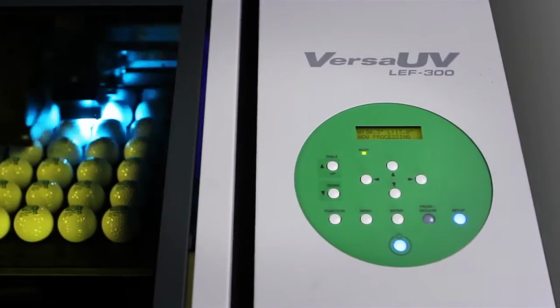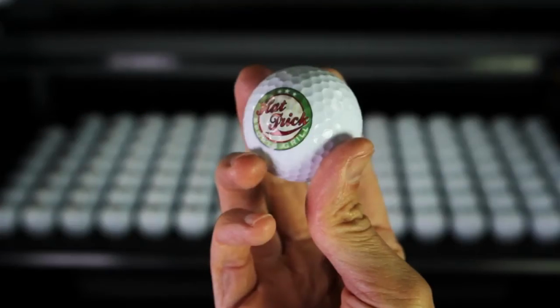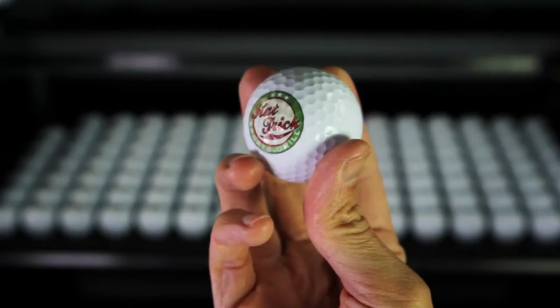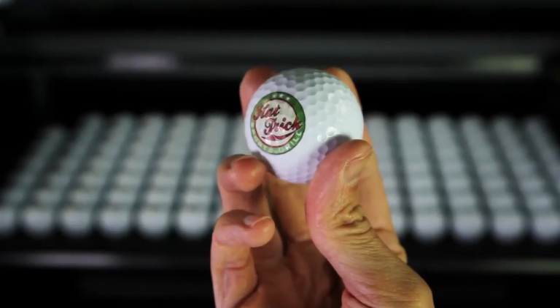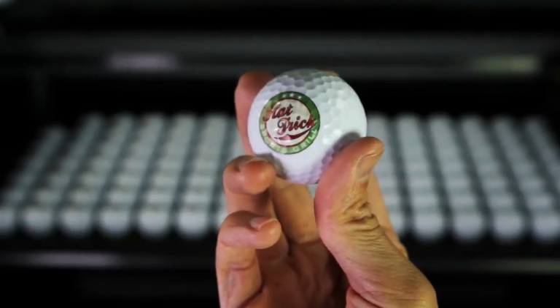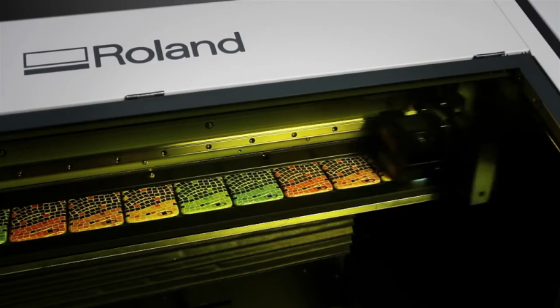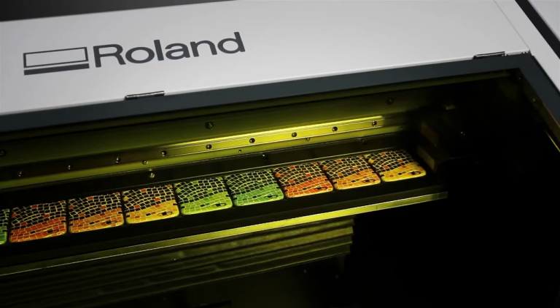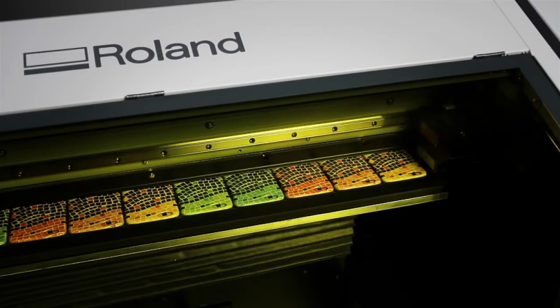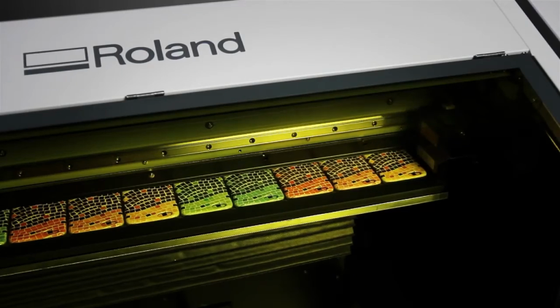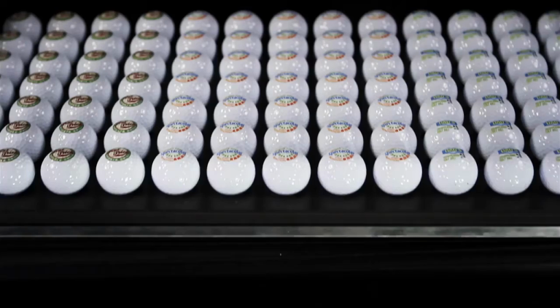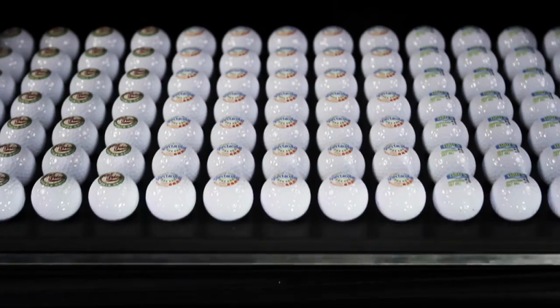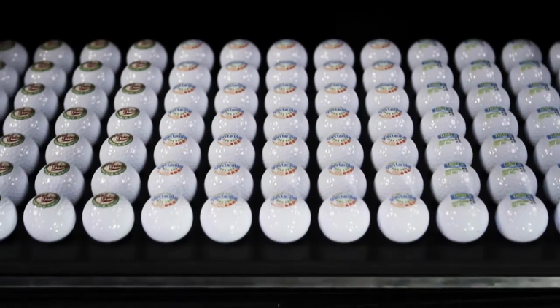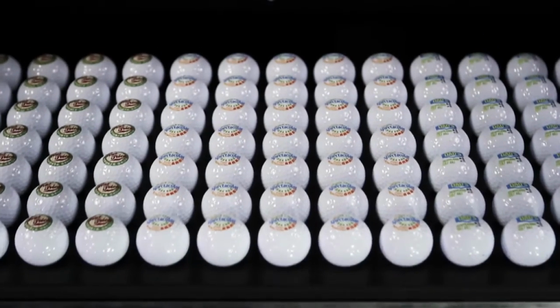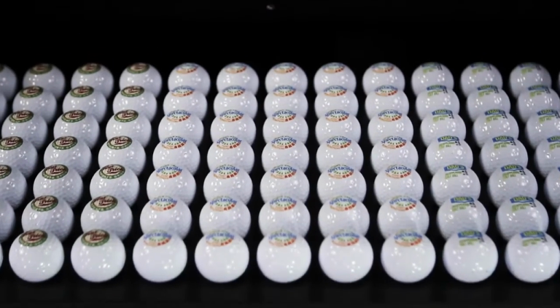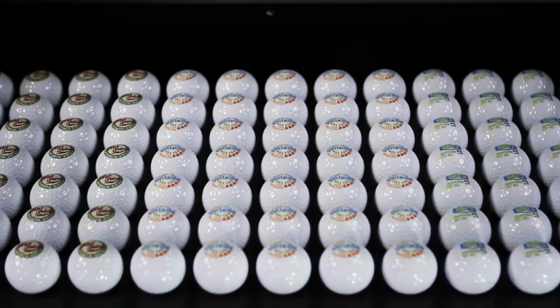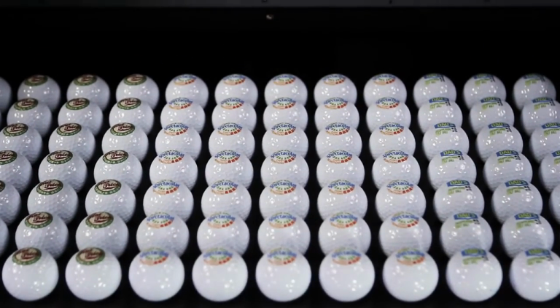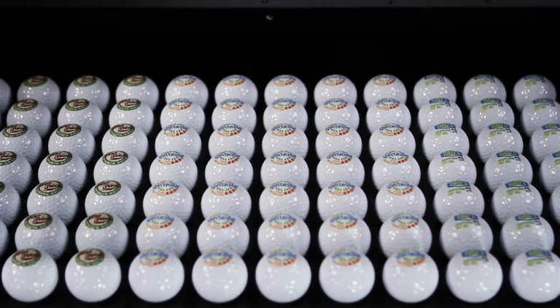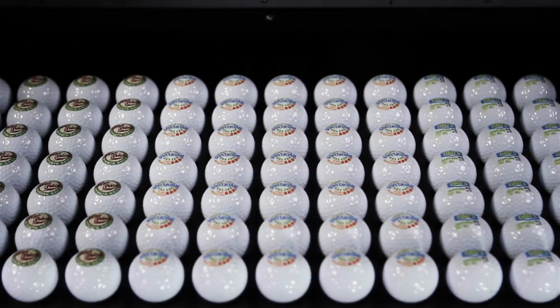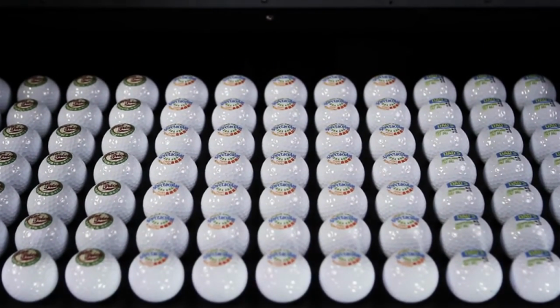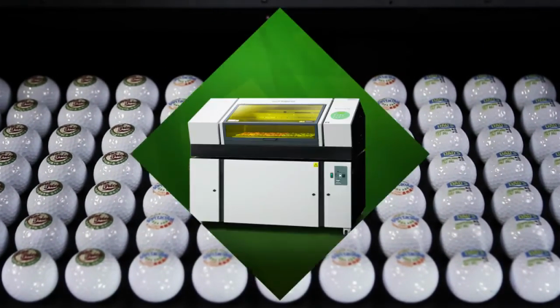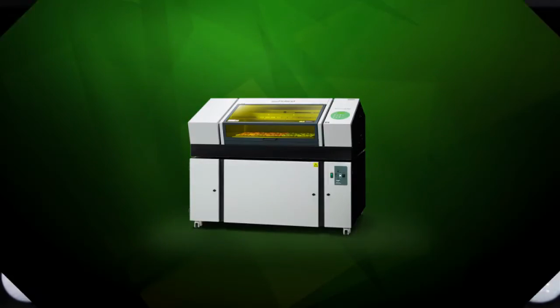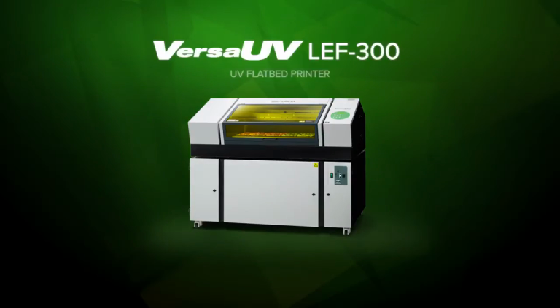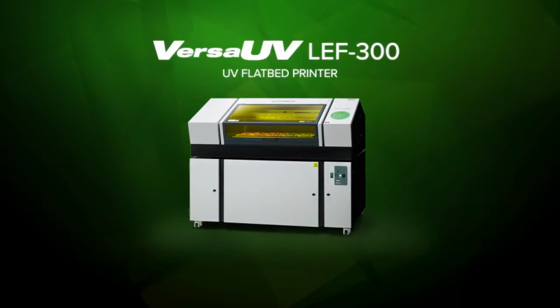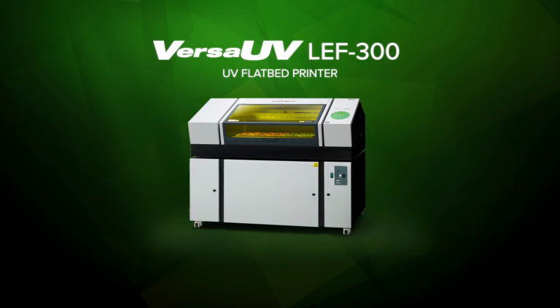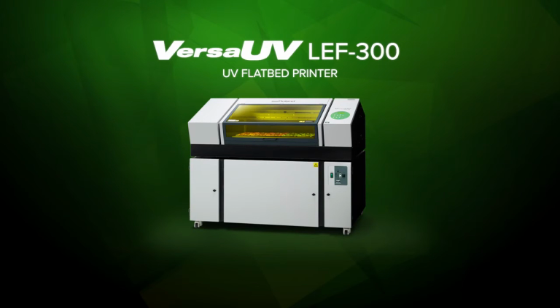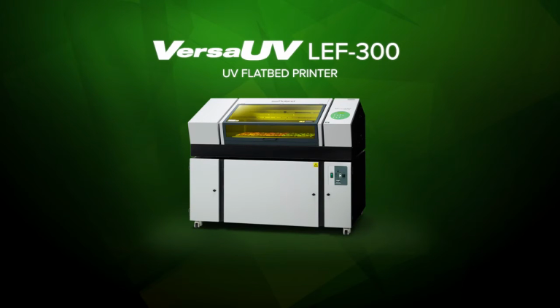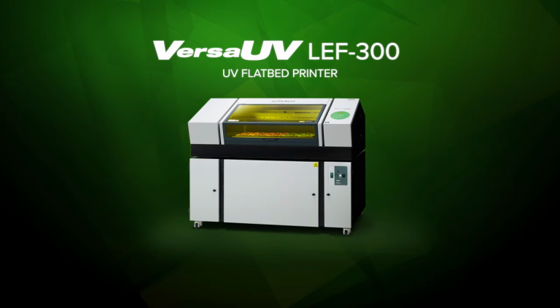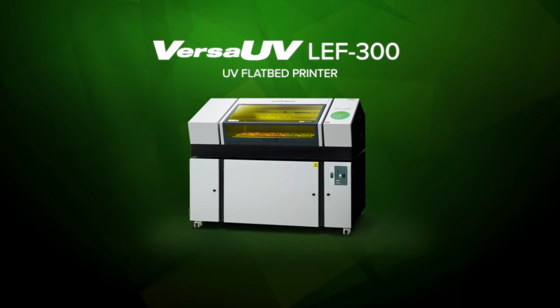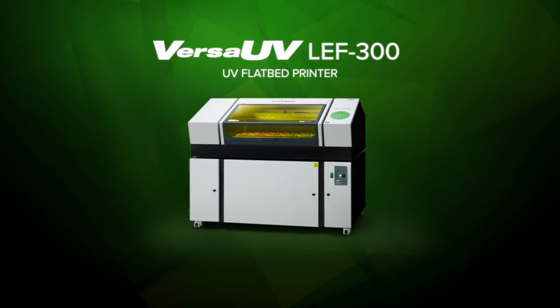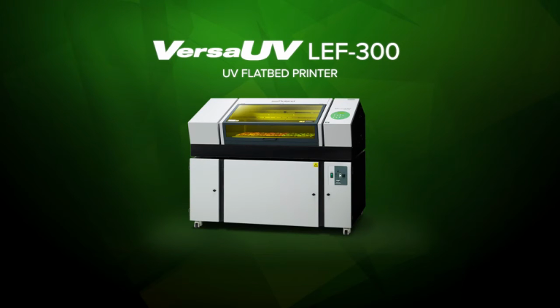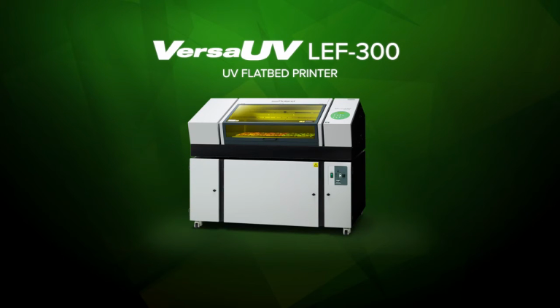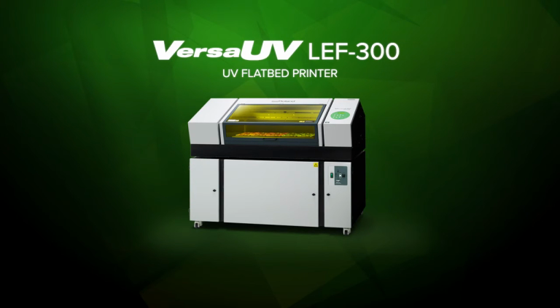Powerful. Productive. Profitable. The VersaUV LEF 300.